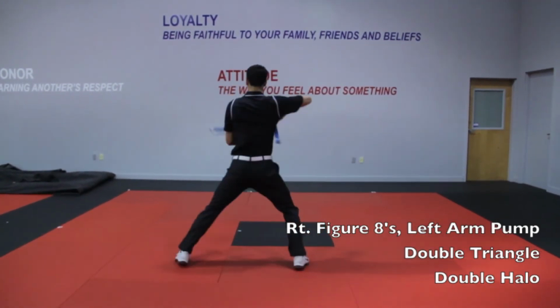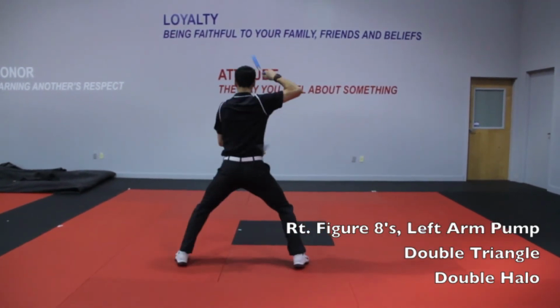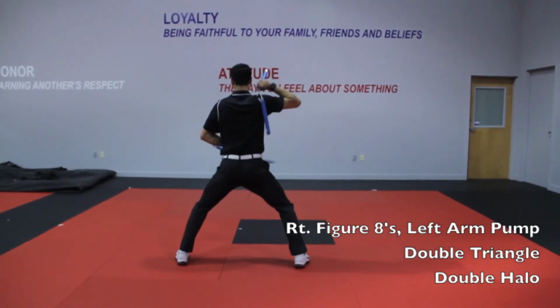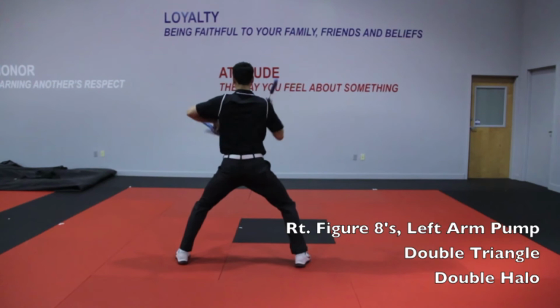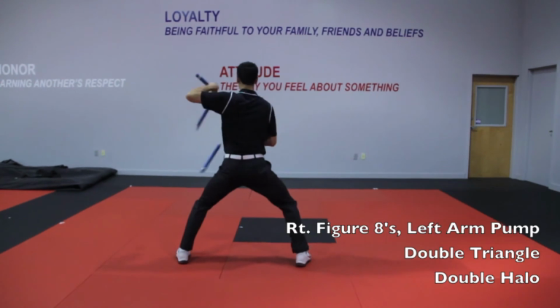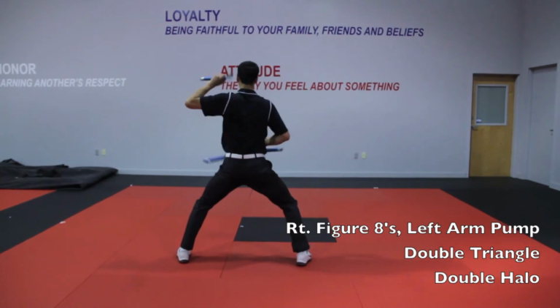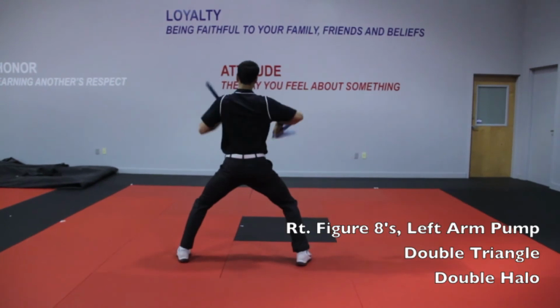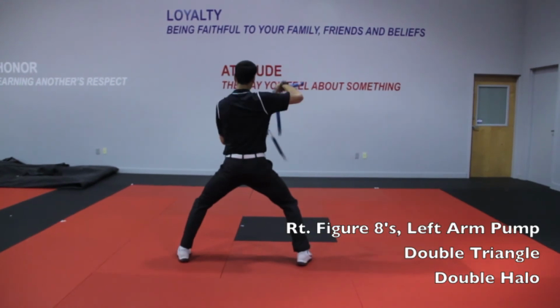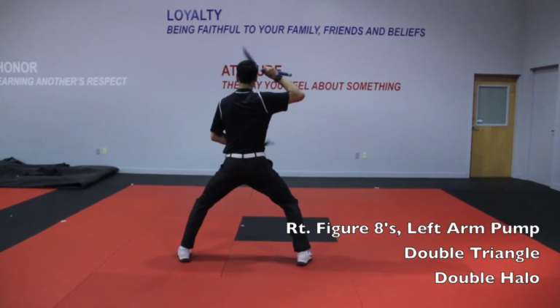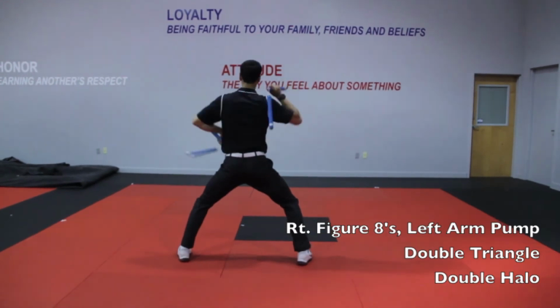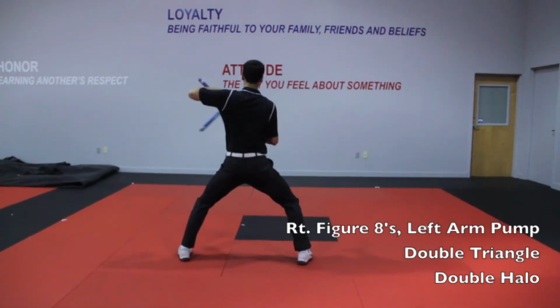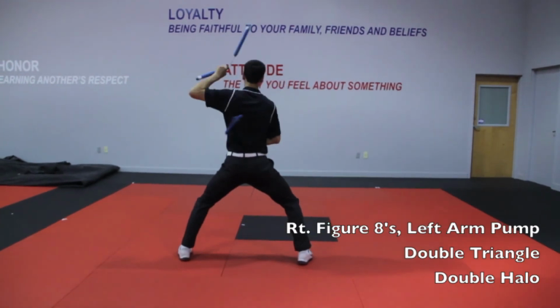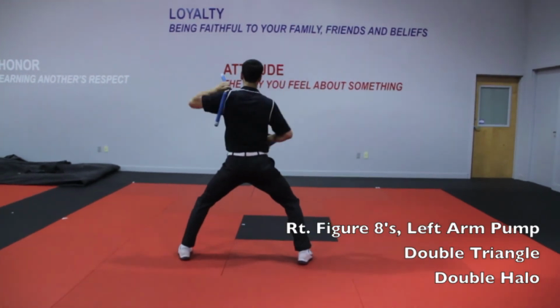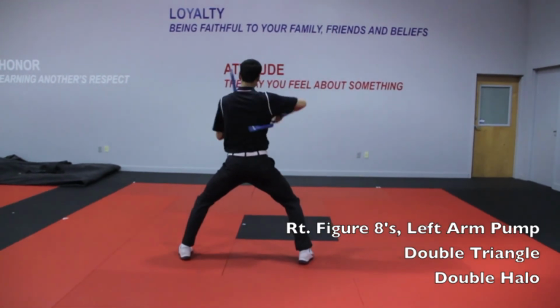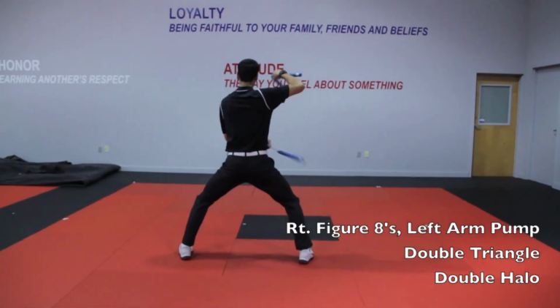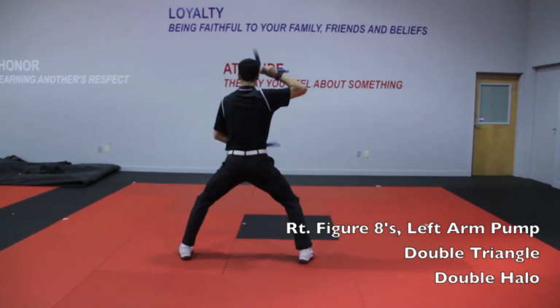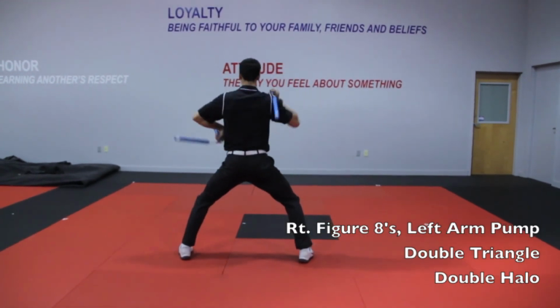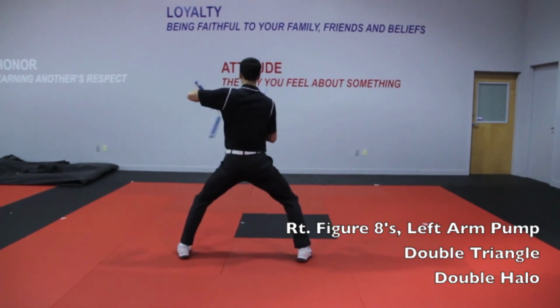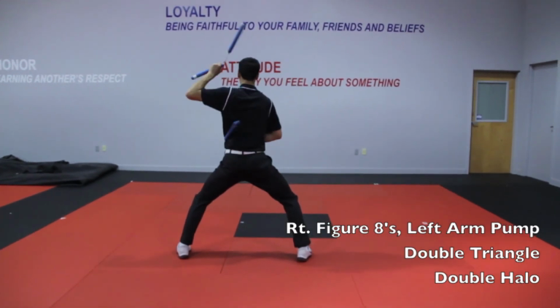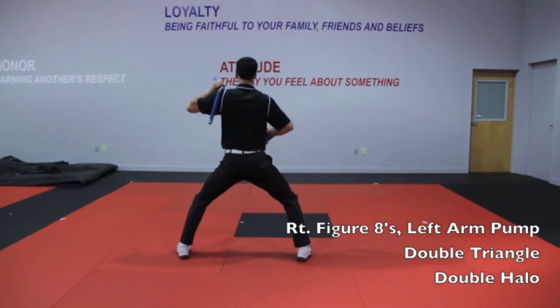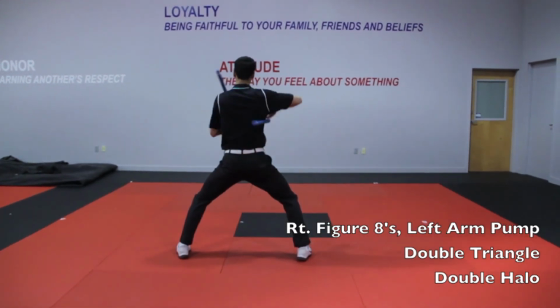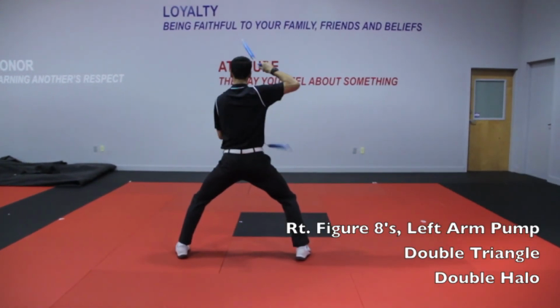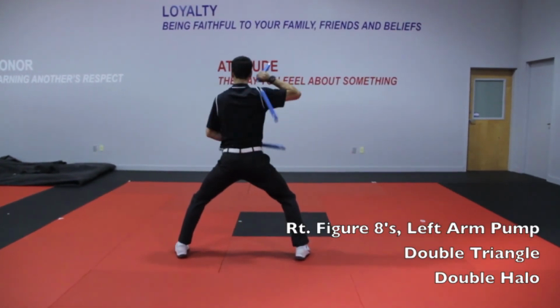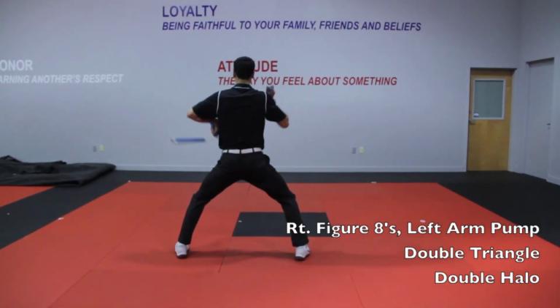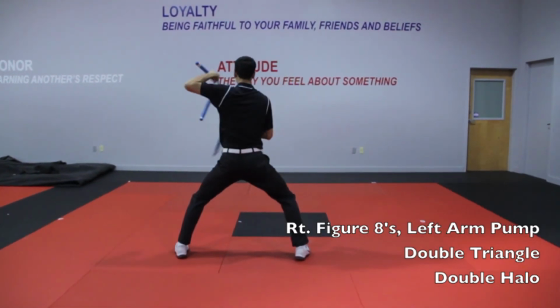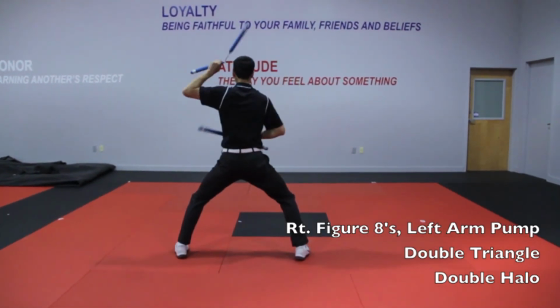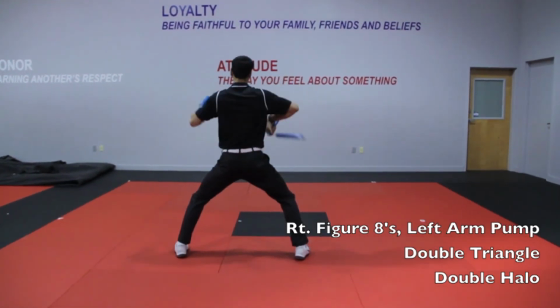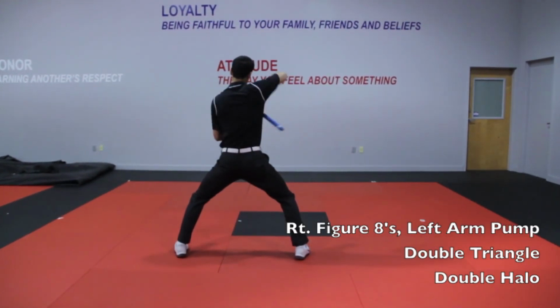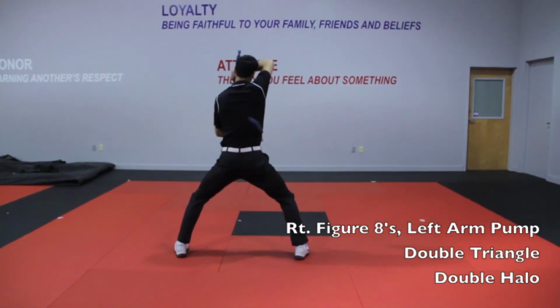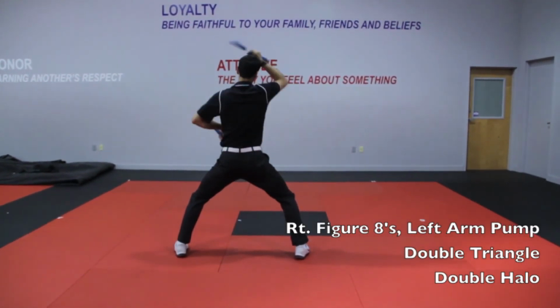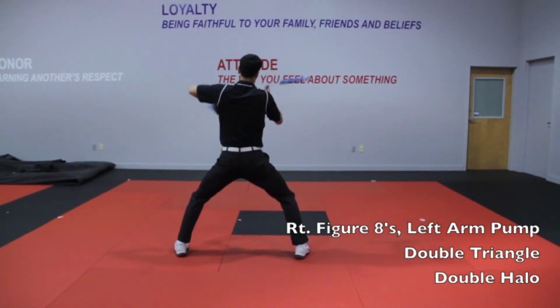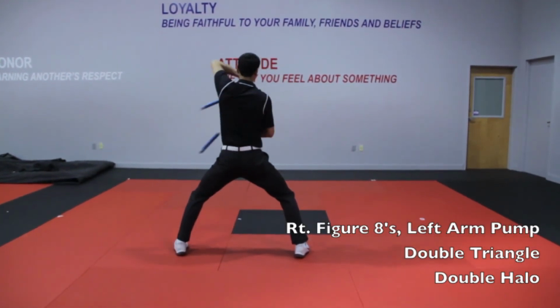Step back, step back, double triangle. Double halo.